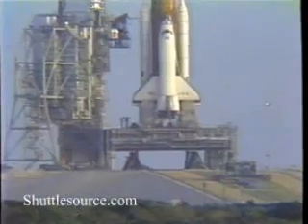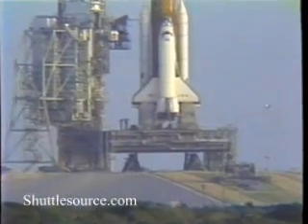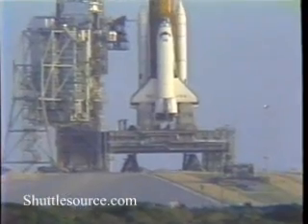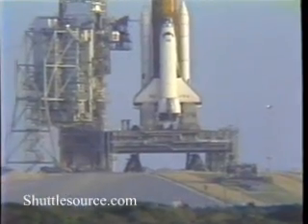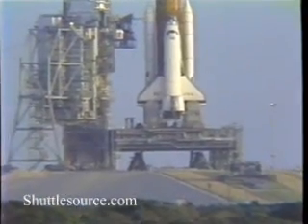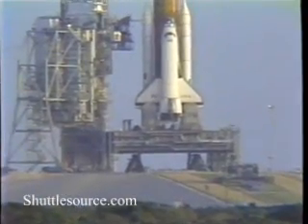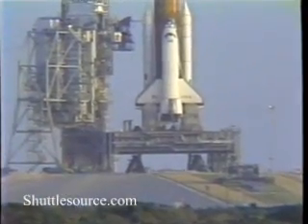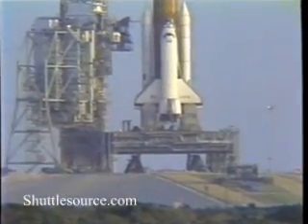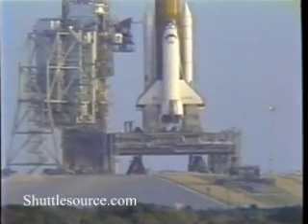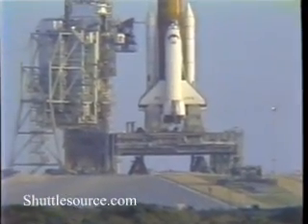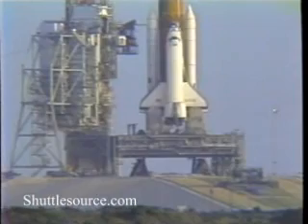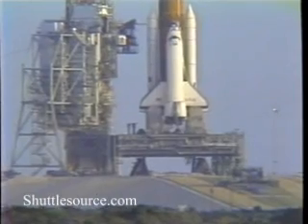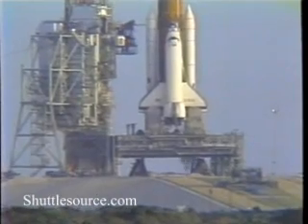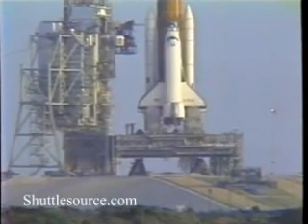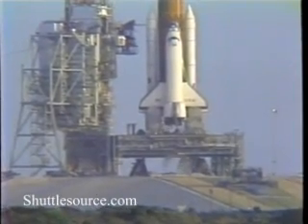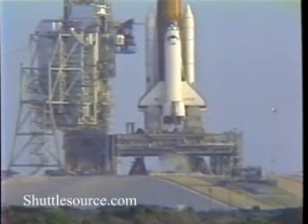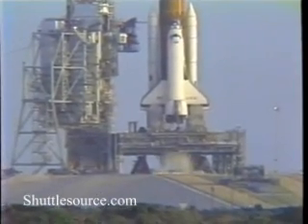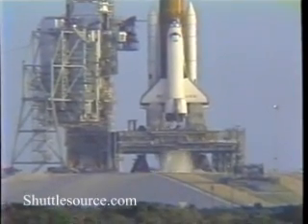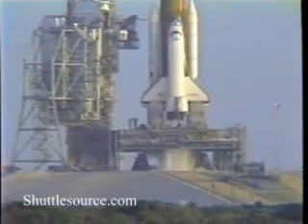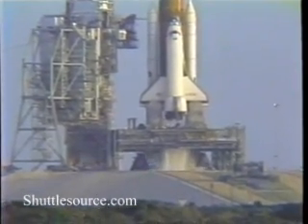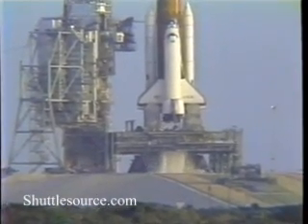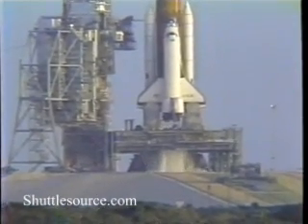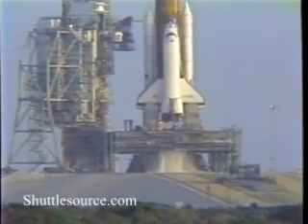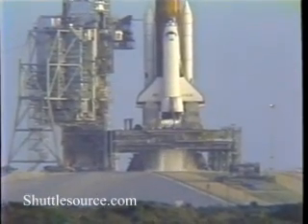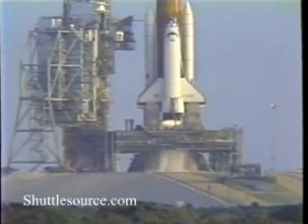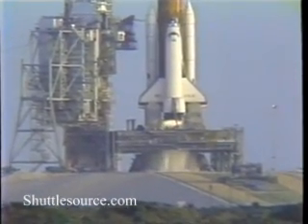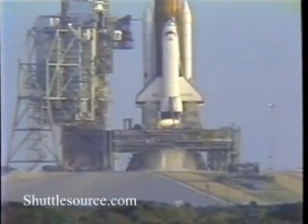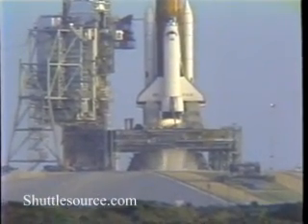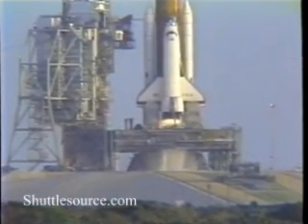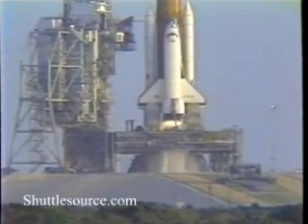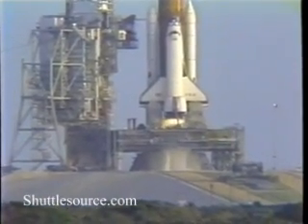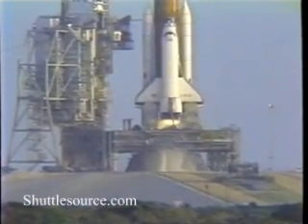T minus 15 seconds. 13, 12, 11, 10. We are go for main engine ignition.